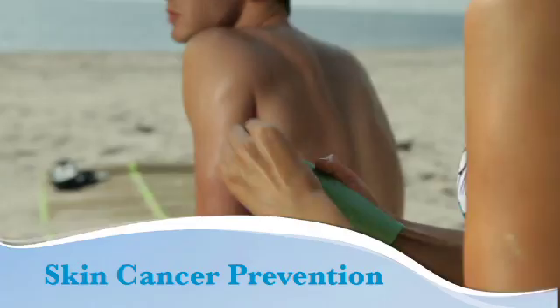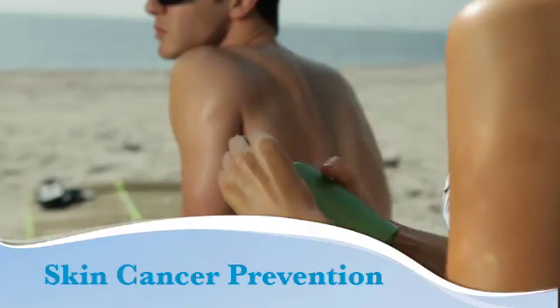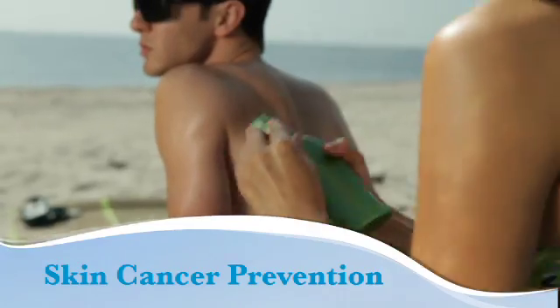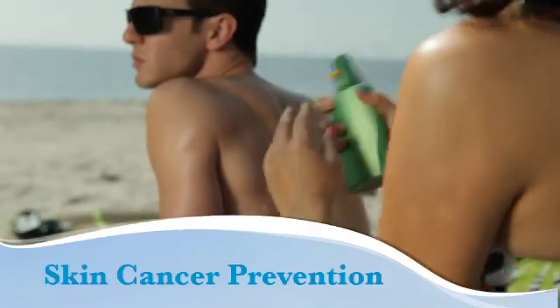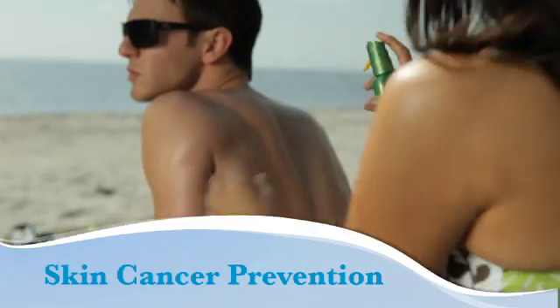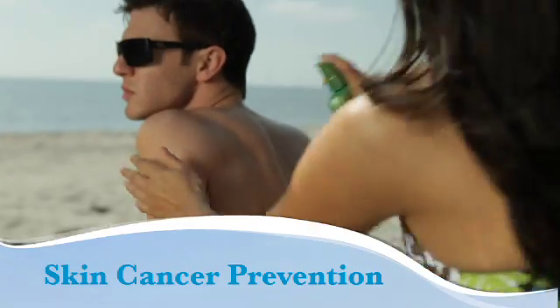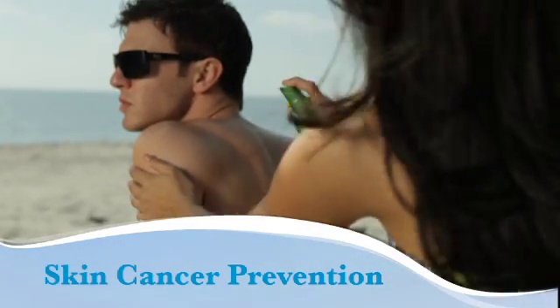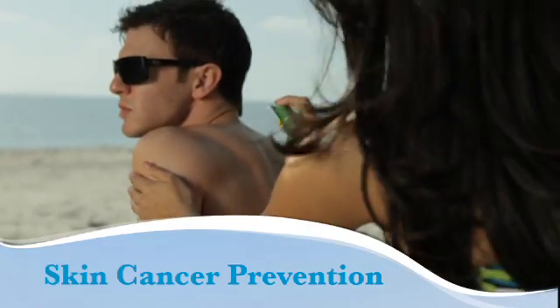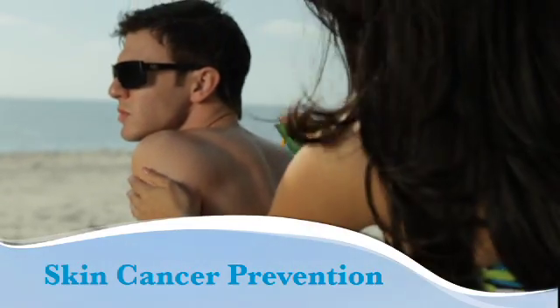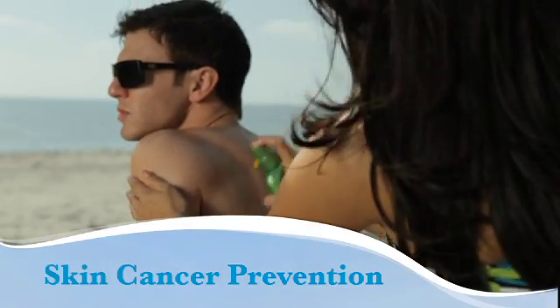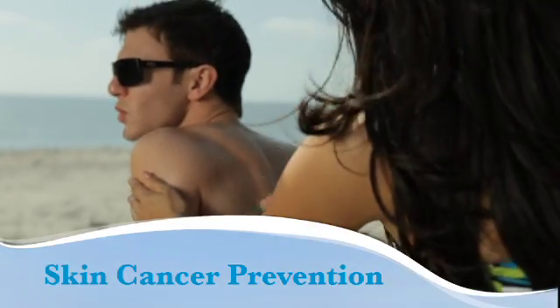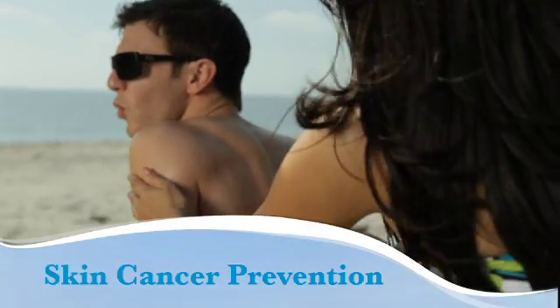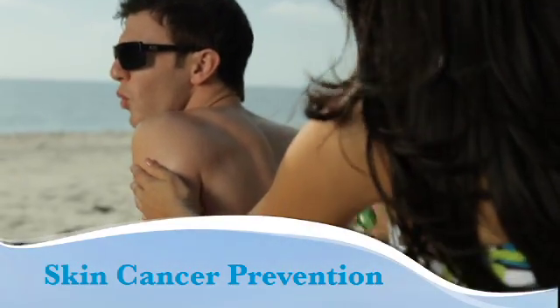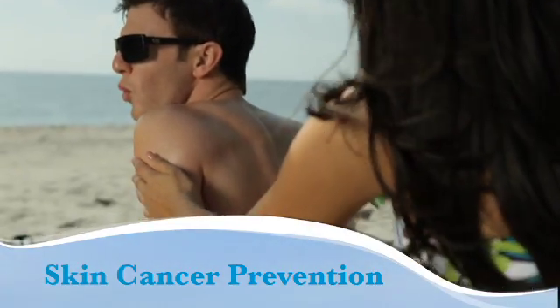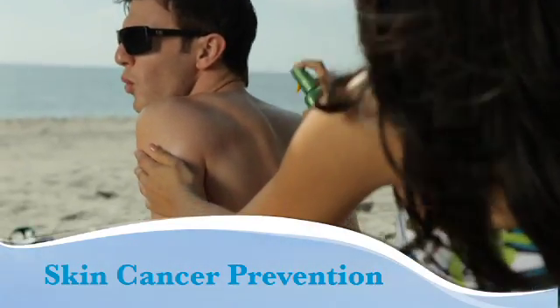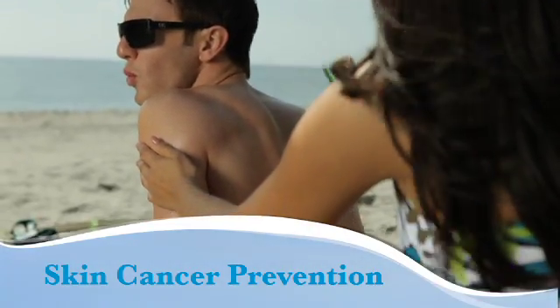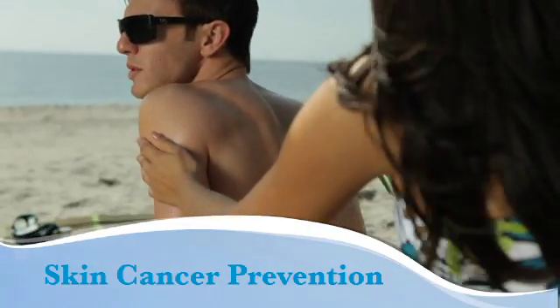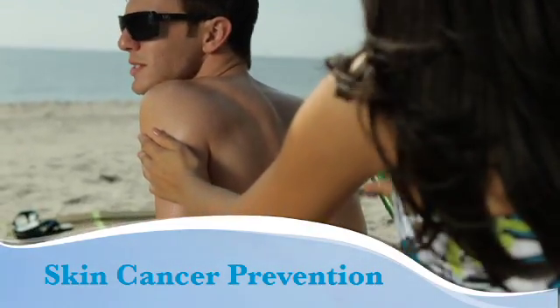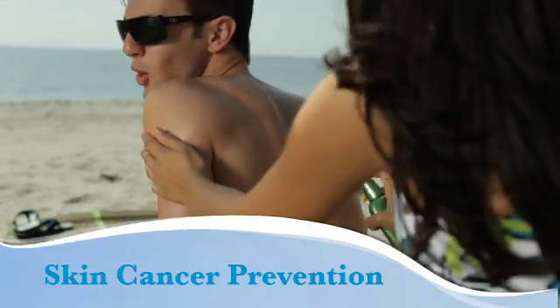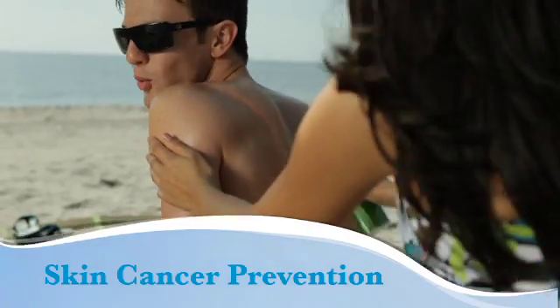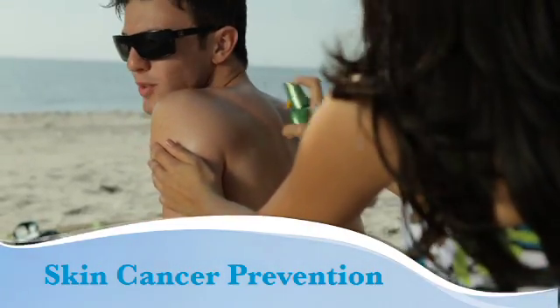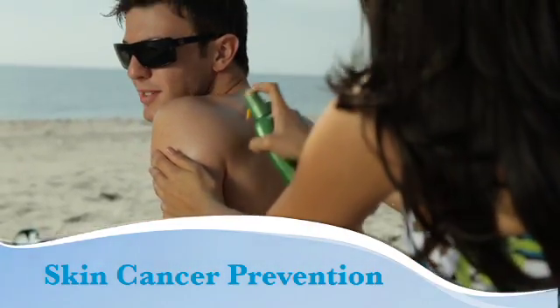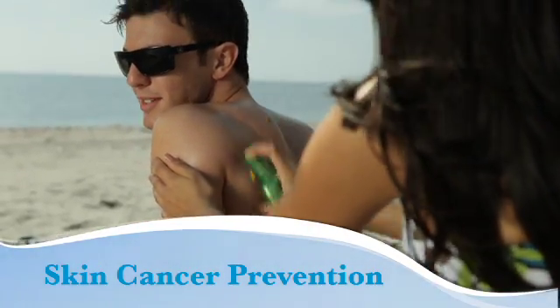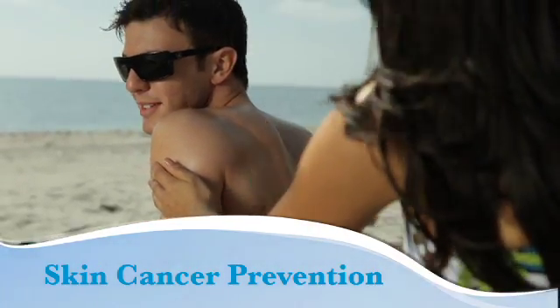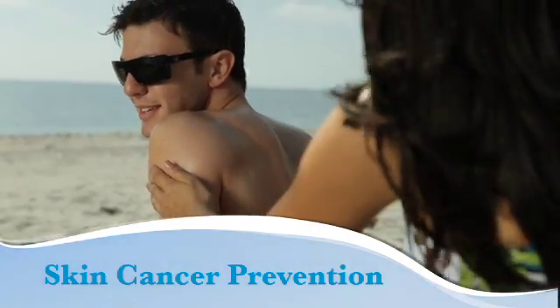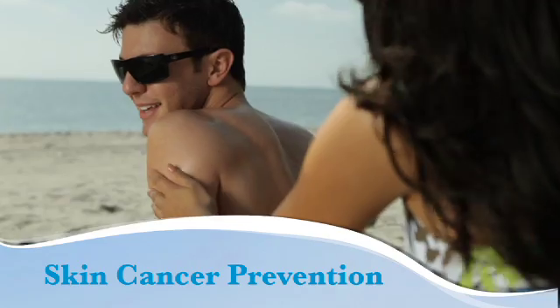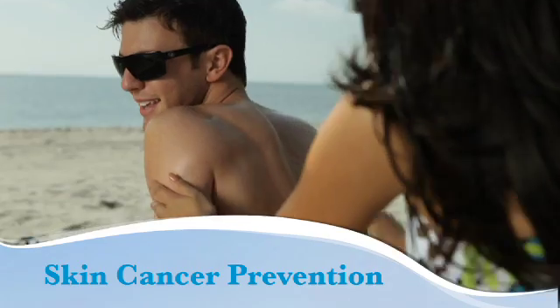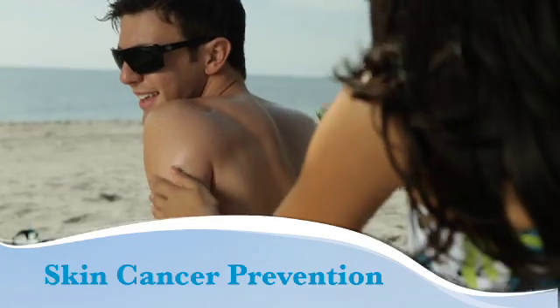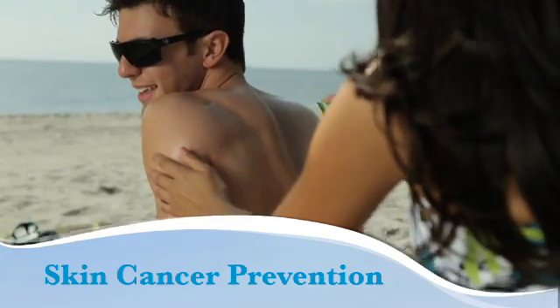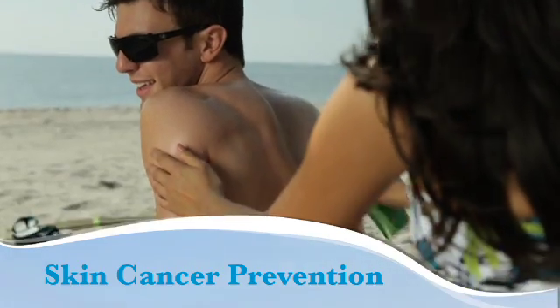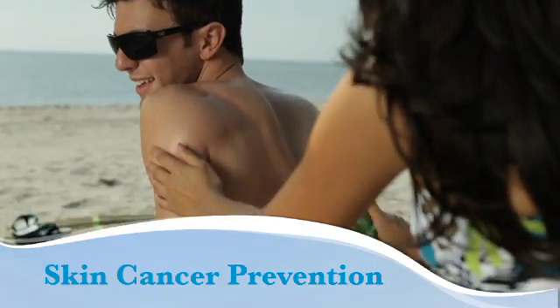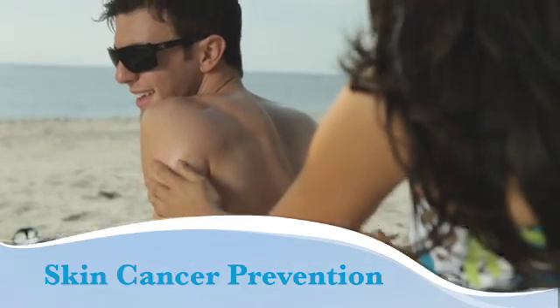Follow these tips to protect your skin from the damaging effects of sun exposure and reduce your risk of skin cancer.